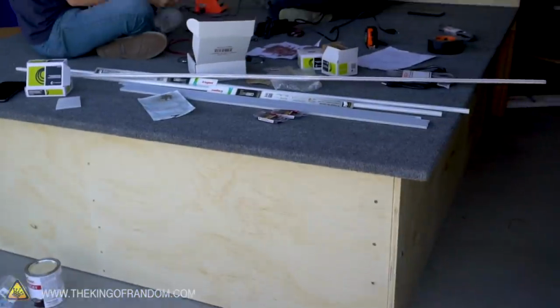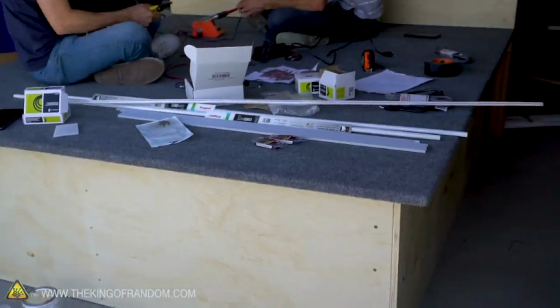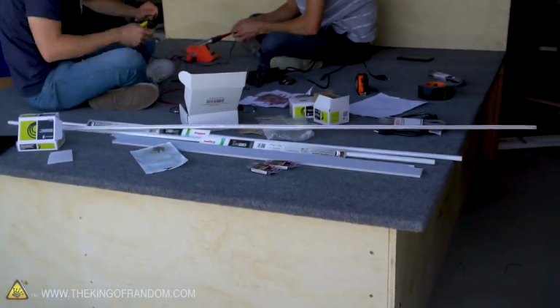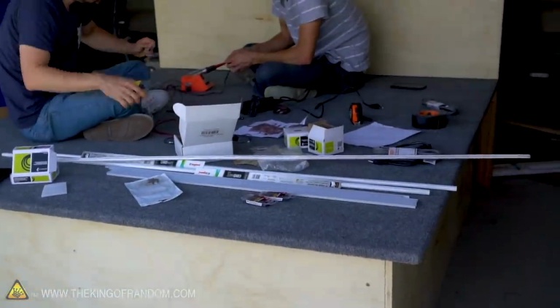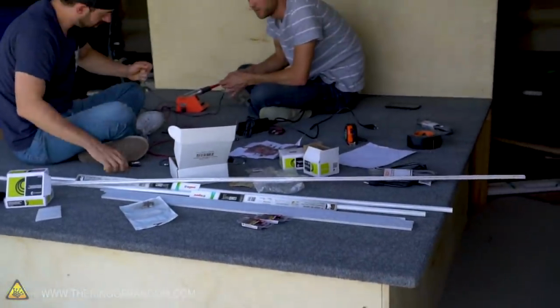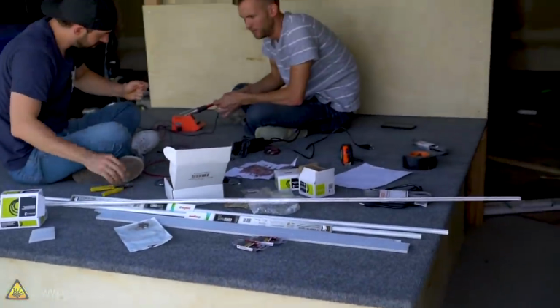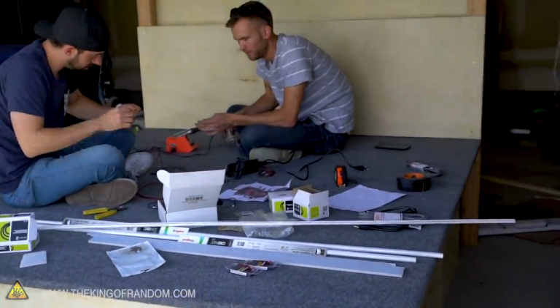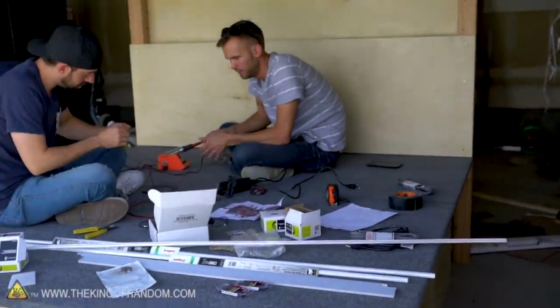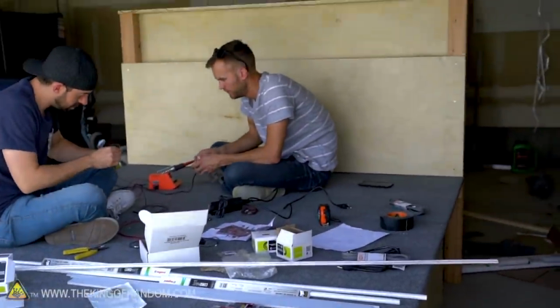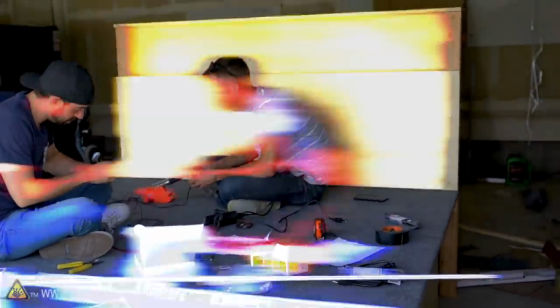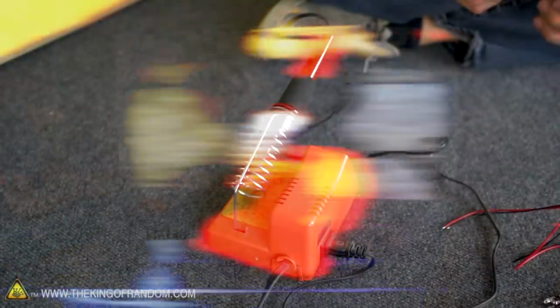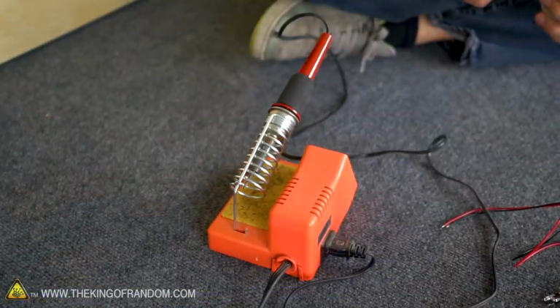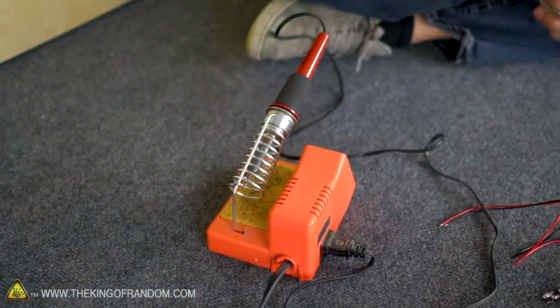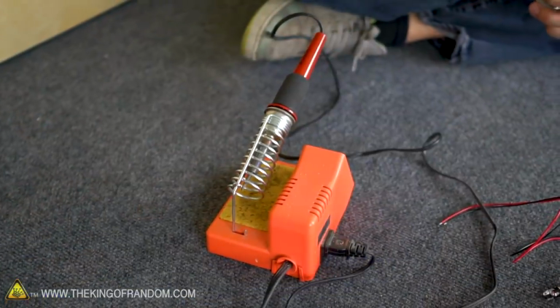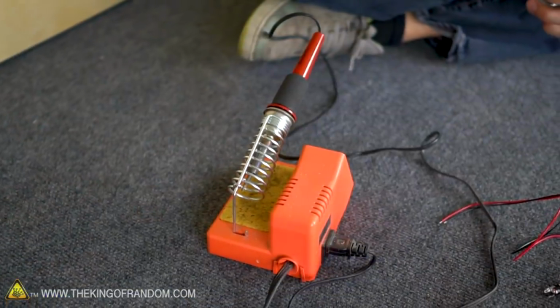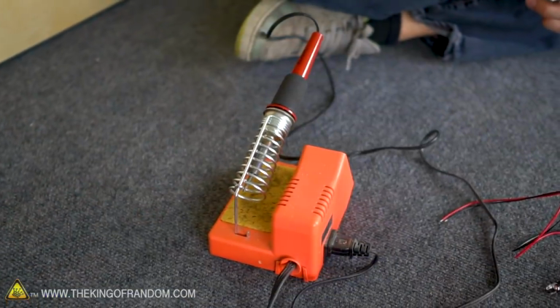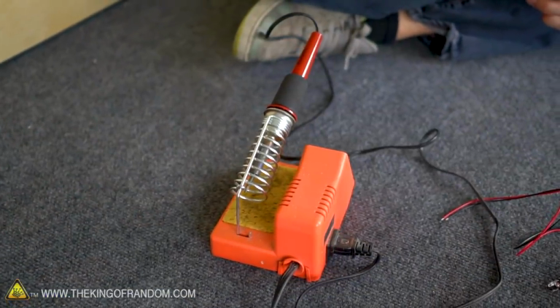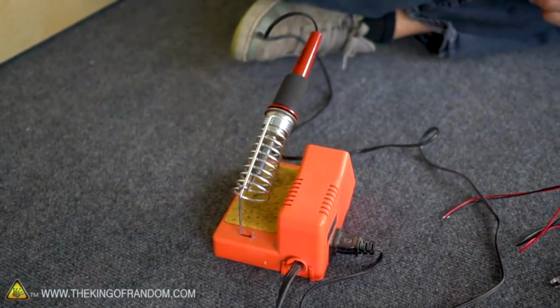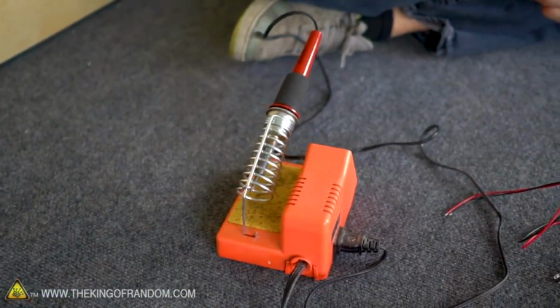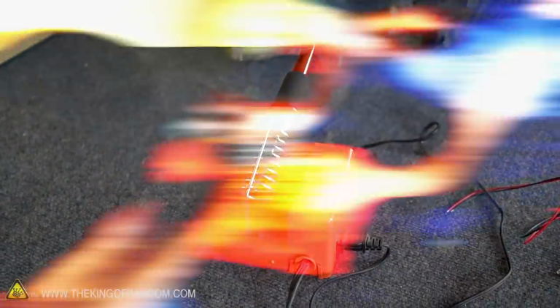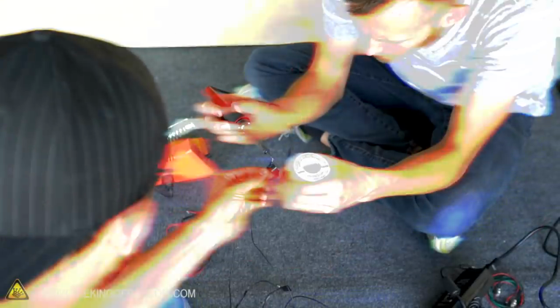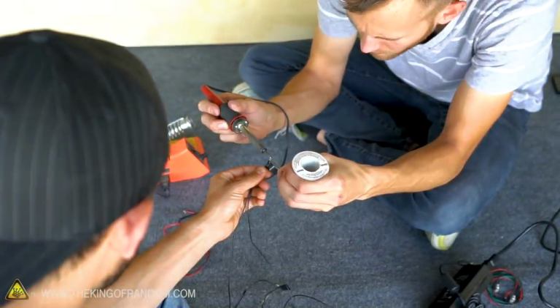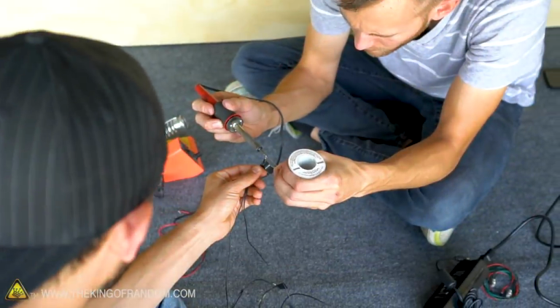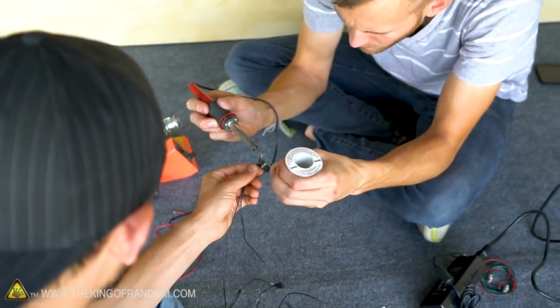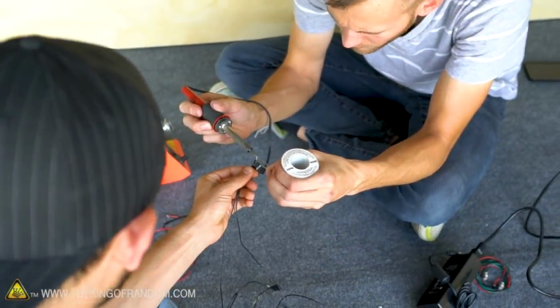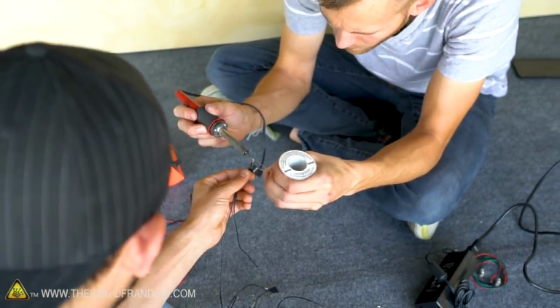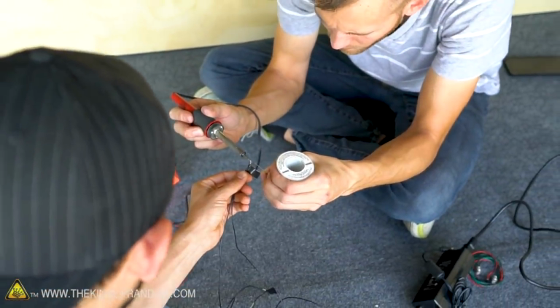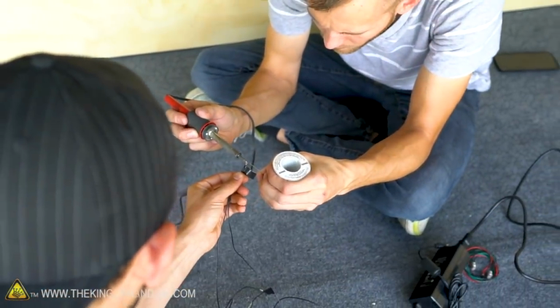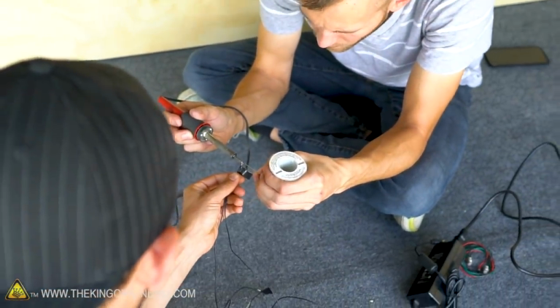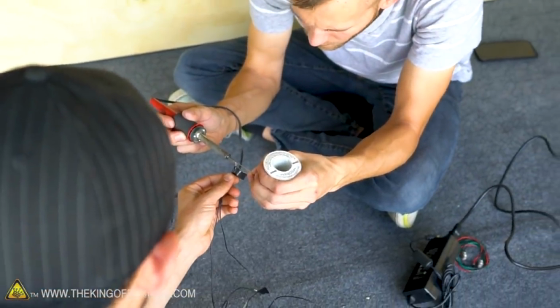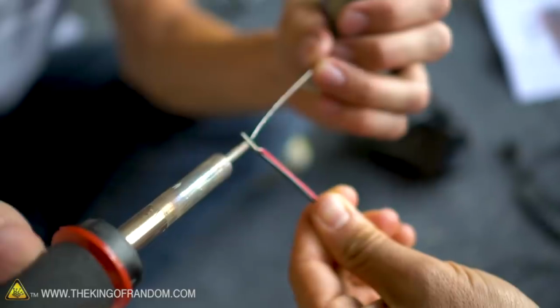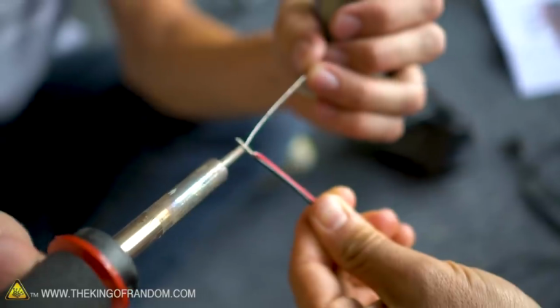After discussing it with a friend of mine who's an electrician, I started working on the electrical portions of the bed. This thing is going to have lights, electricity, speakers — the whole works.